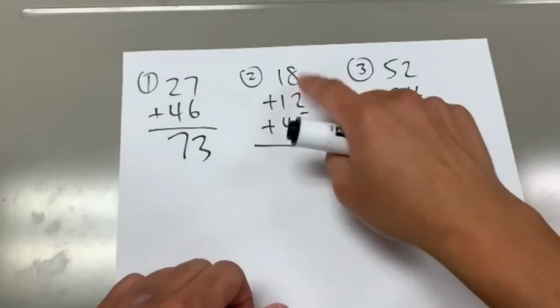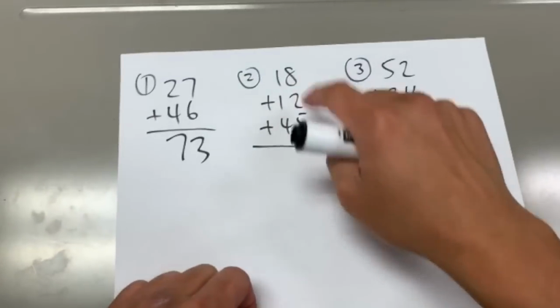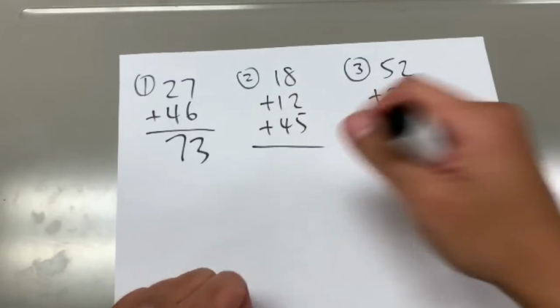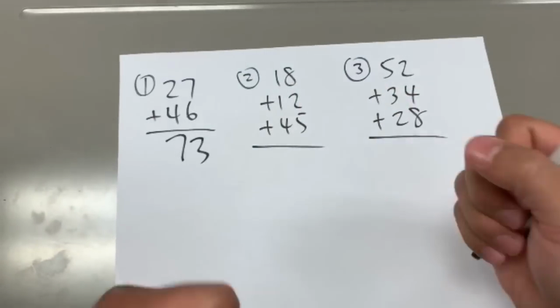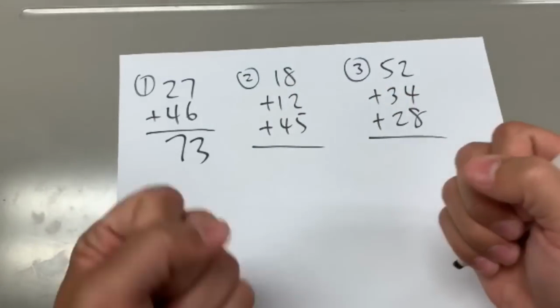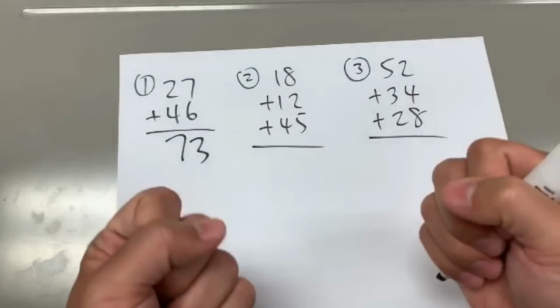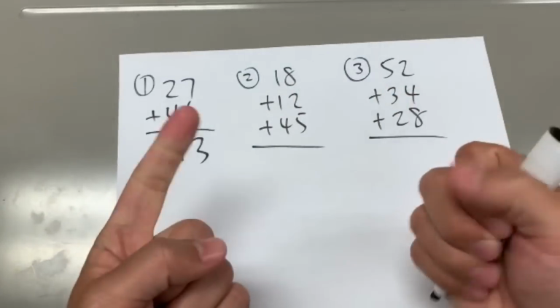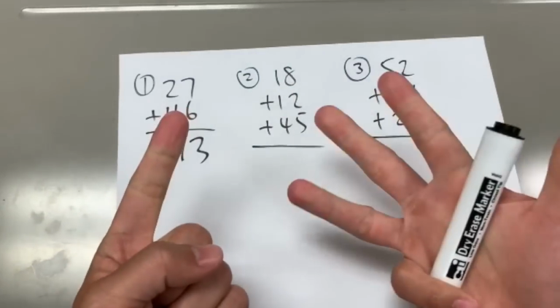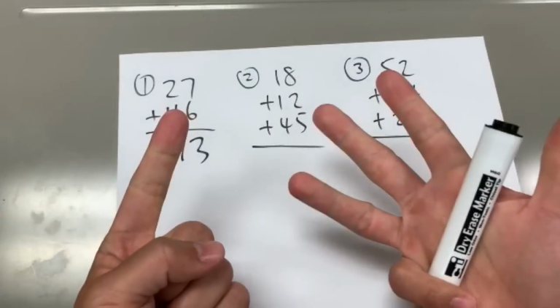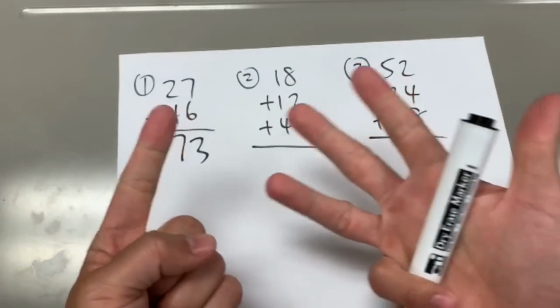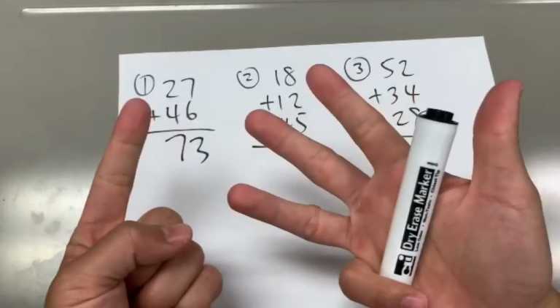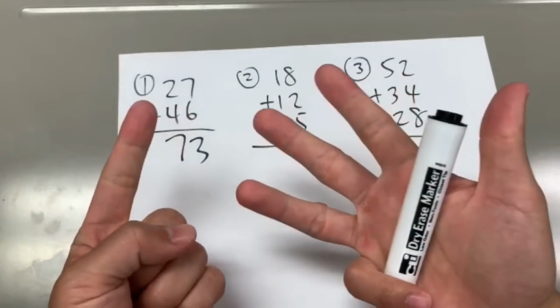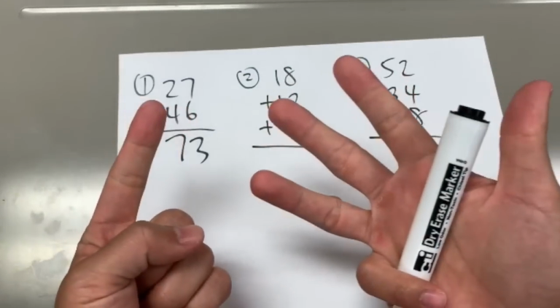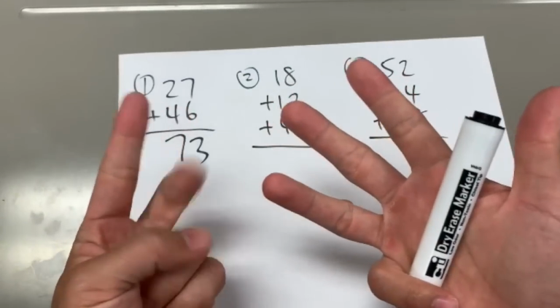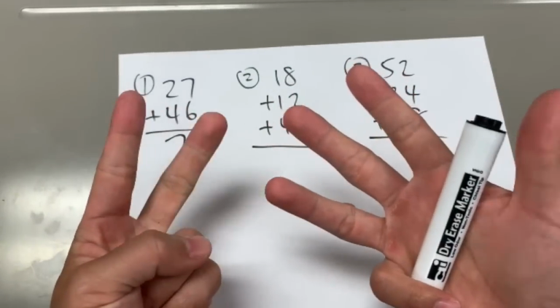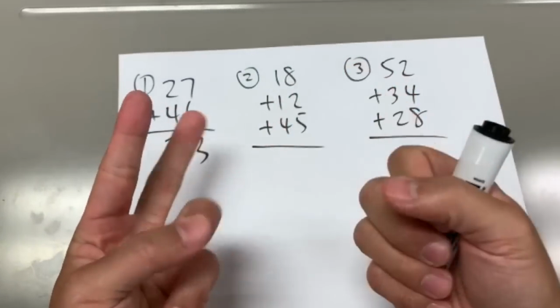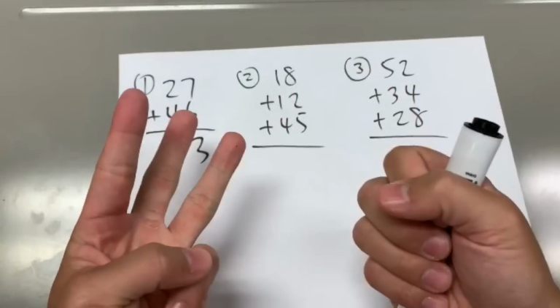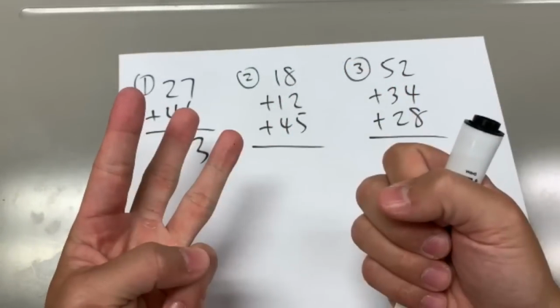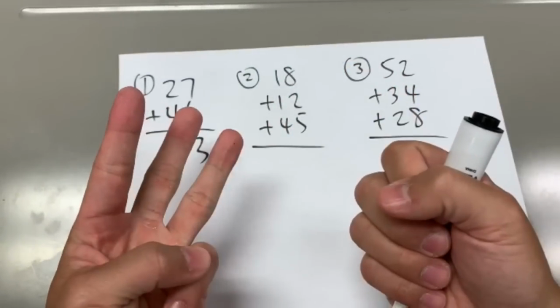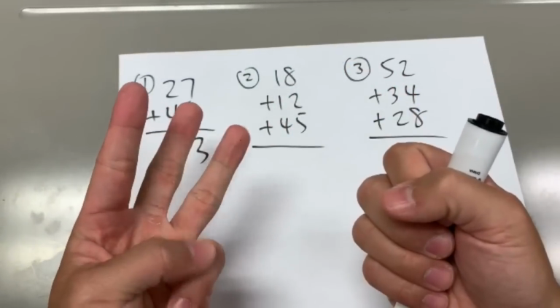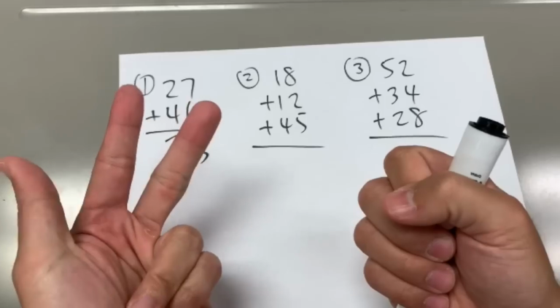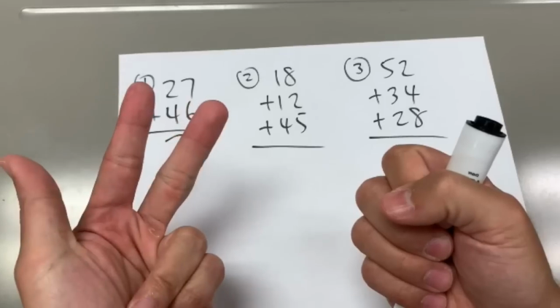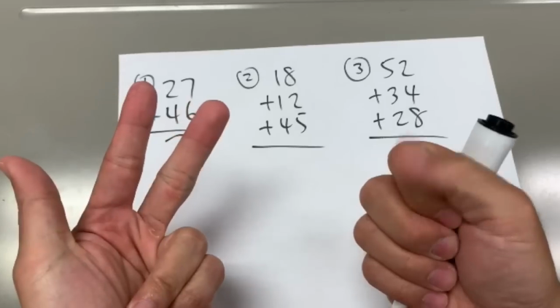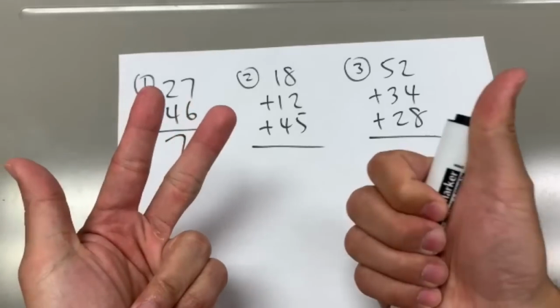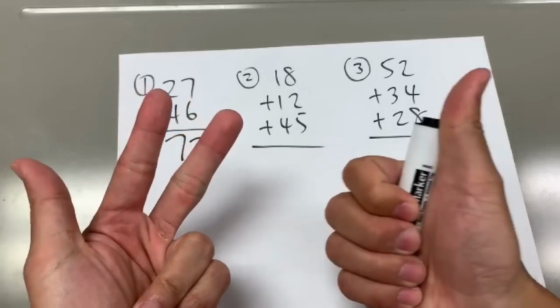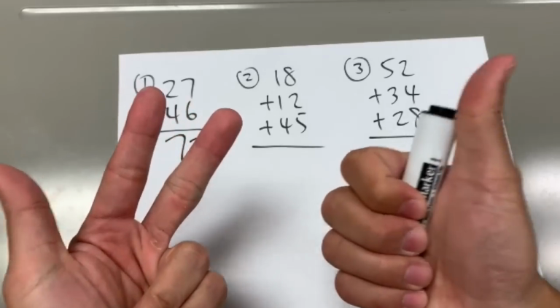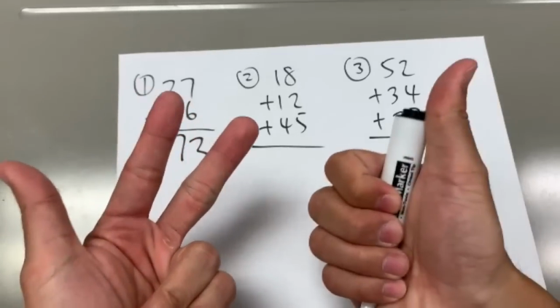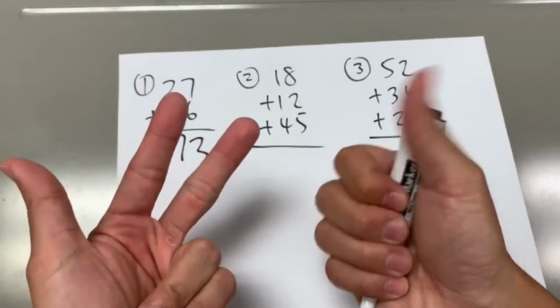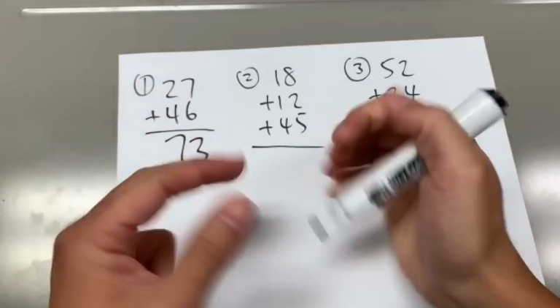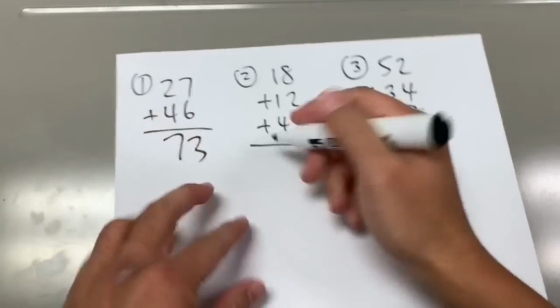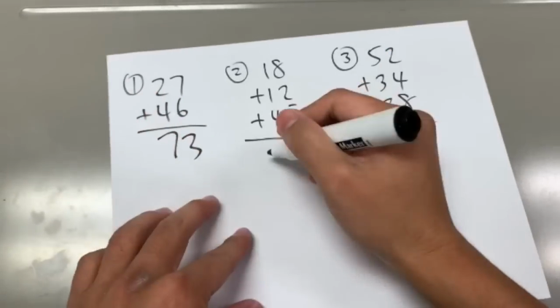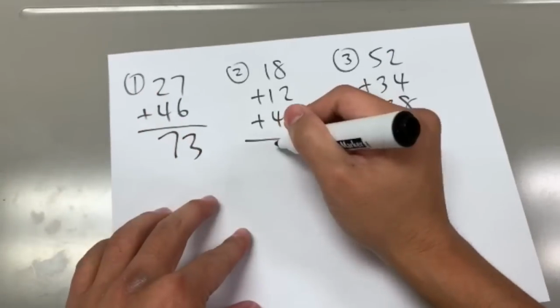Now, next one, we have 18 plus 12 plus 45, and the answer is 75.